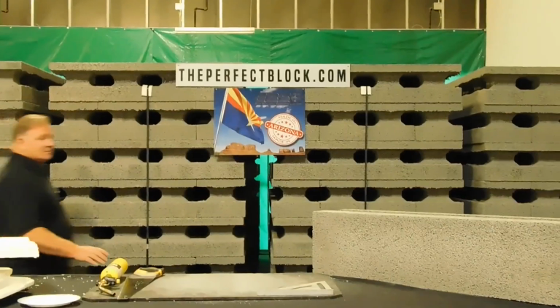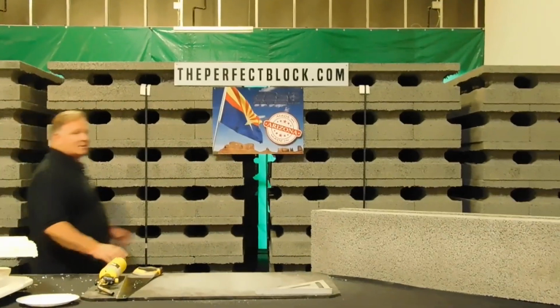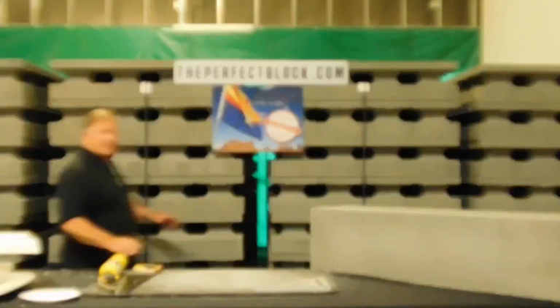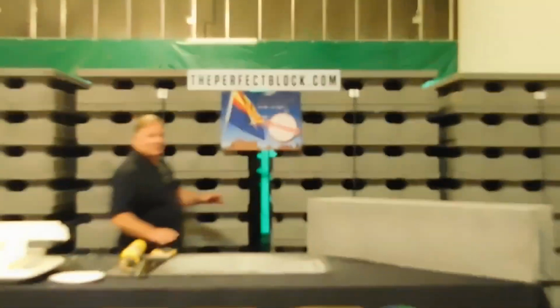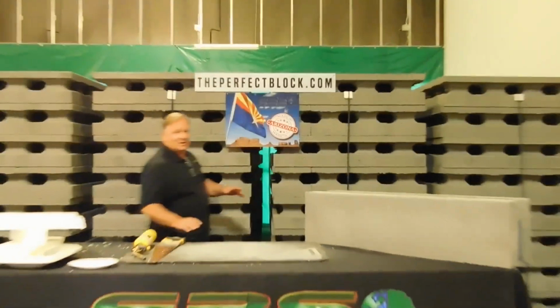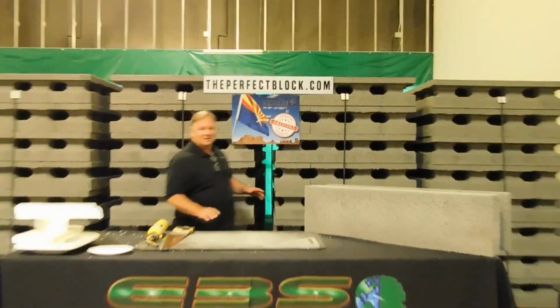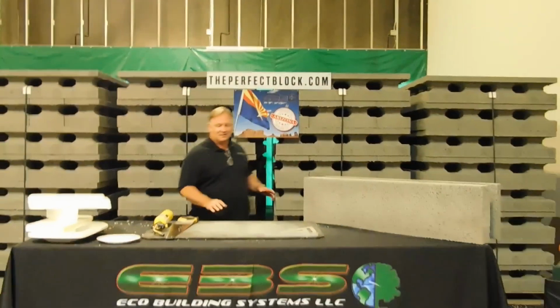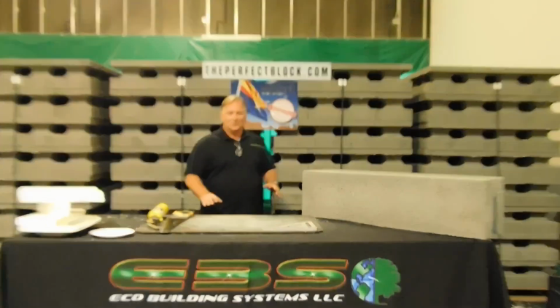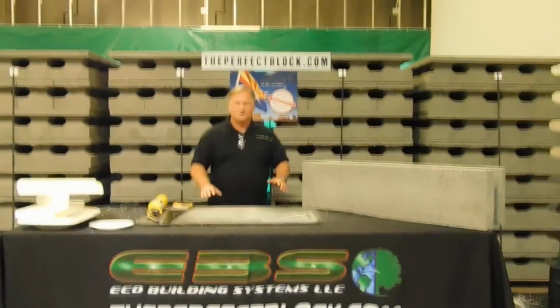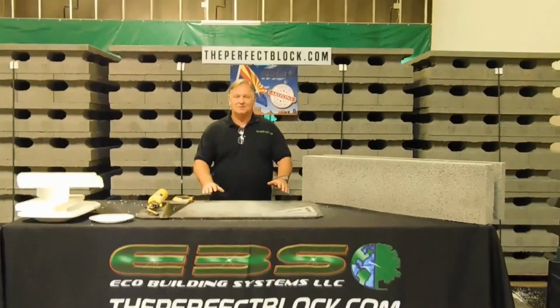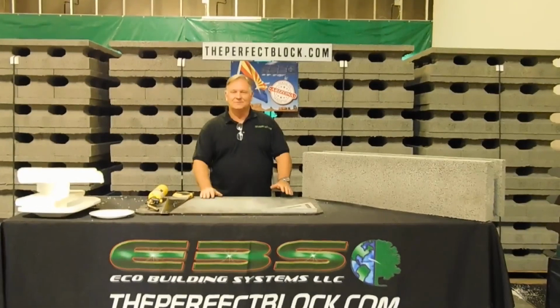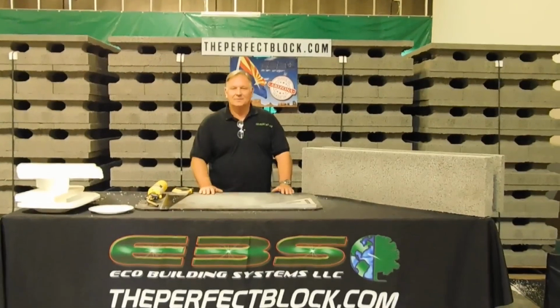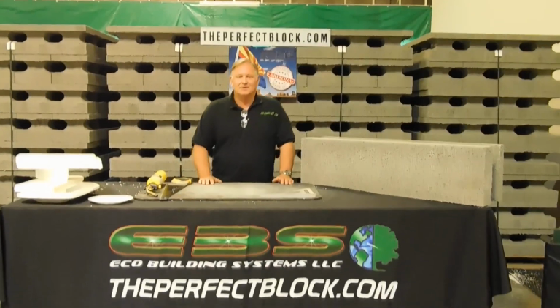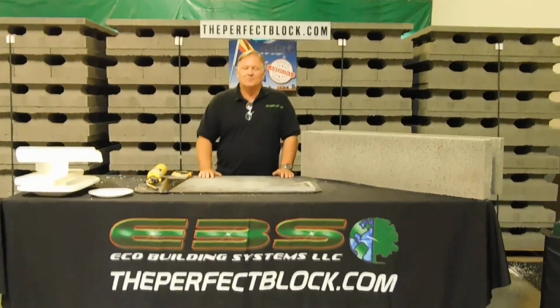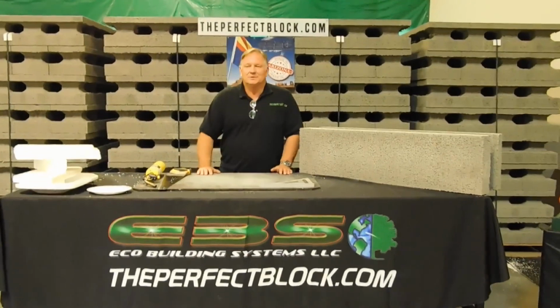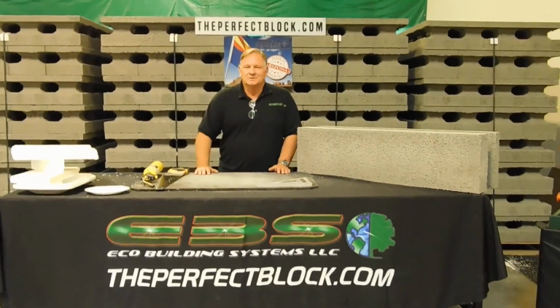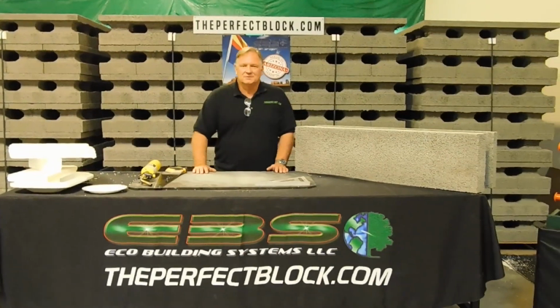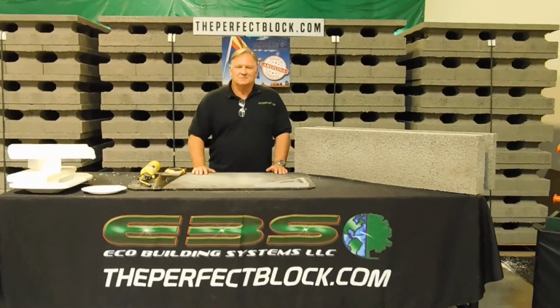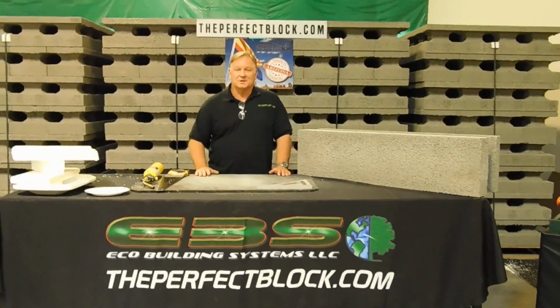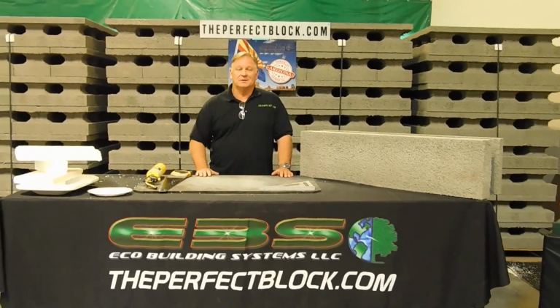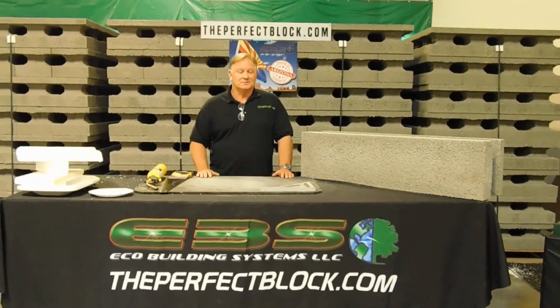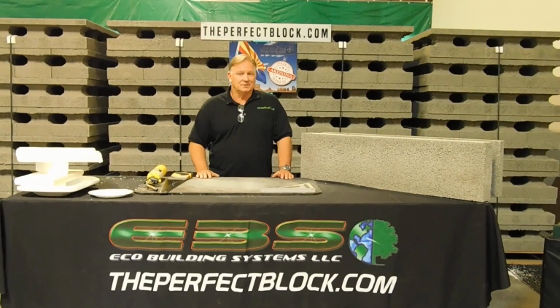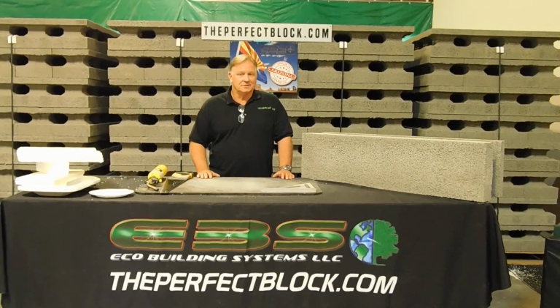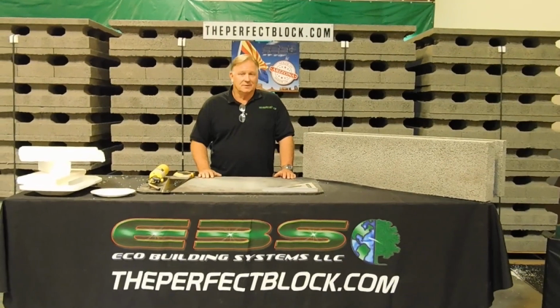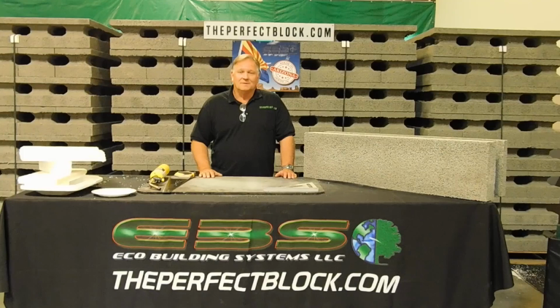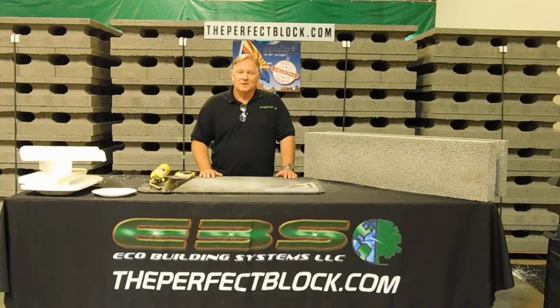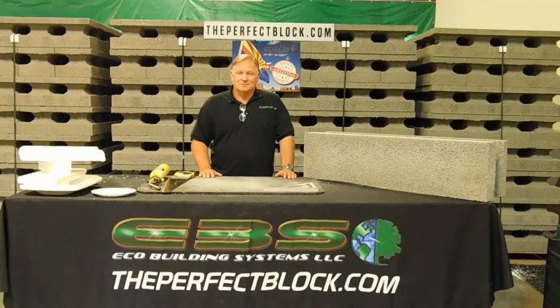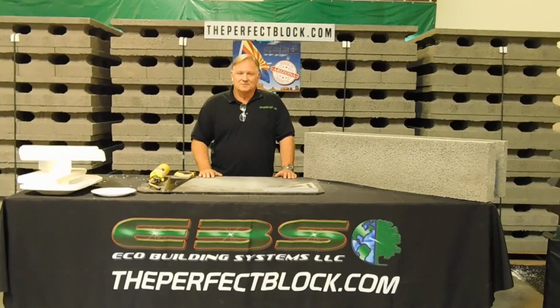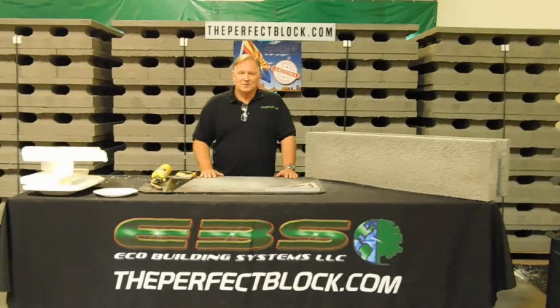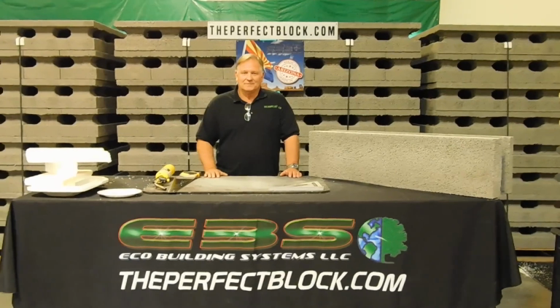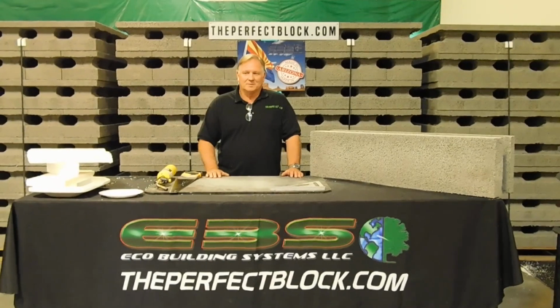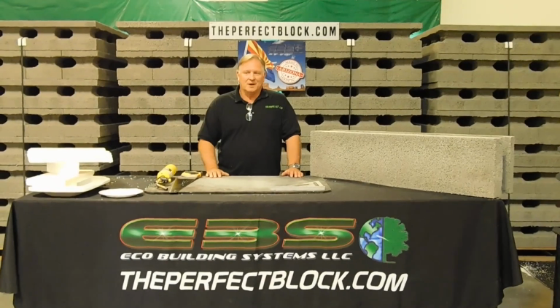Hi everybody, I'm Rick Tindall from Eco Building Systems, LLC, the makers of the Perfect Block.